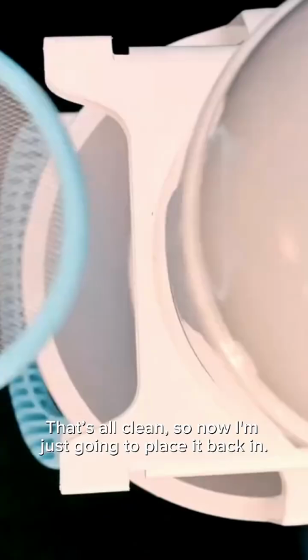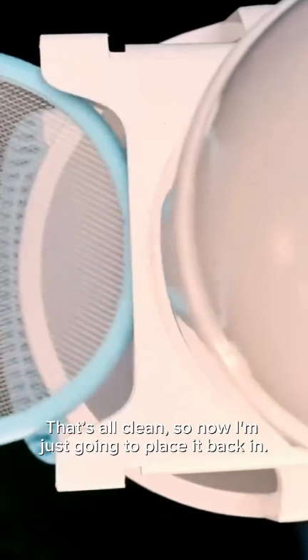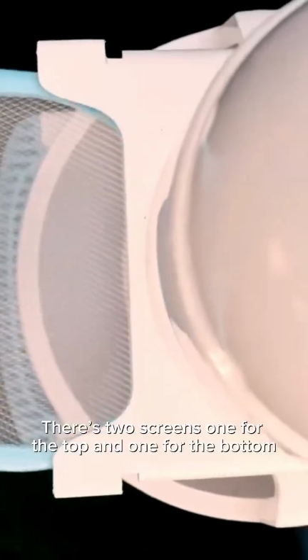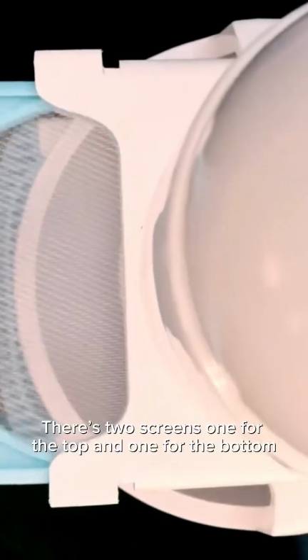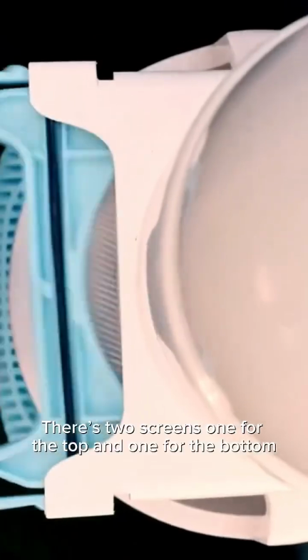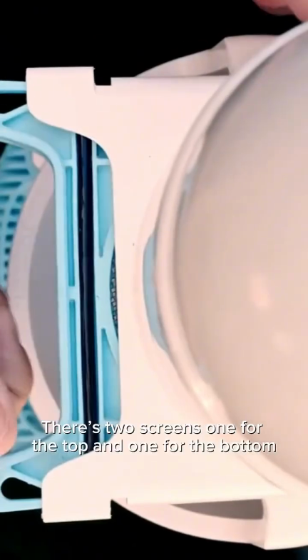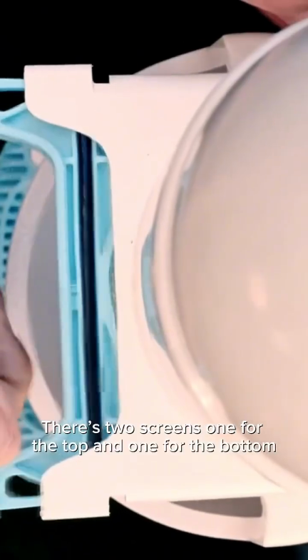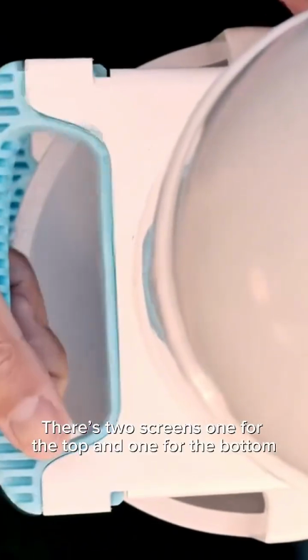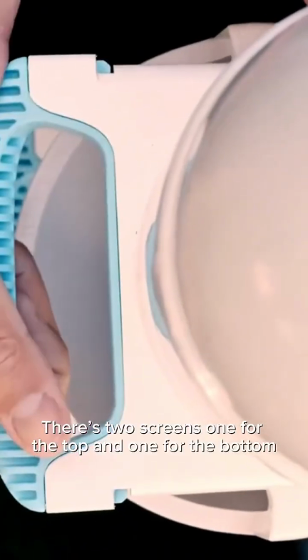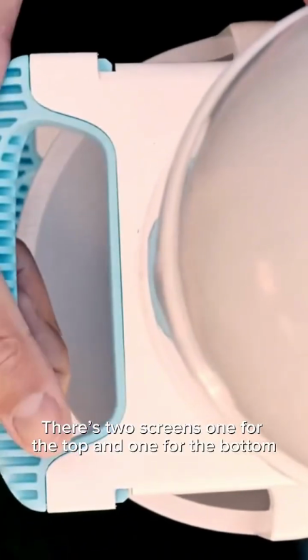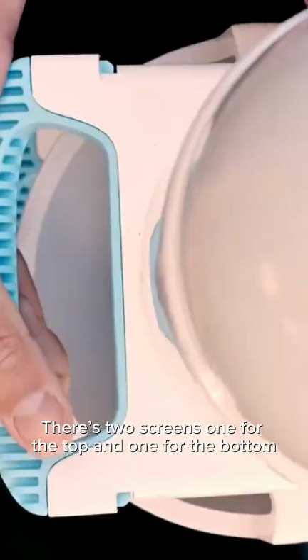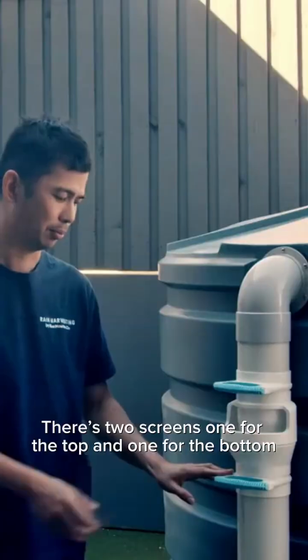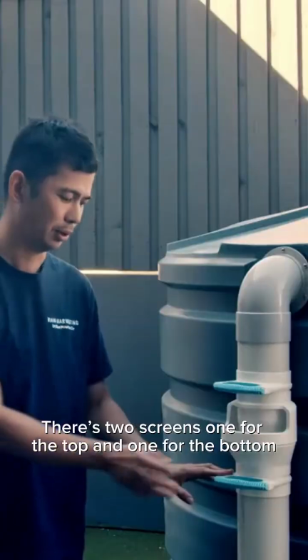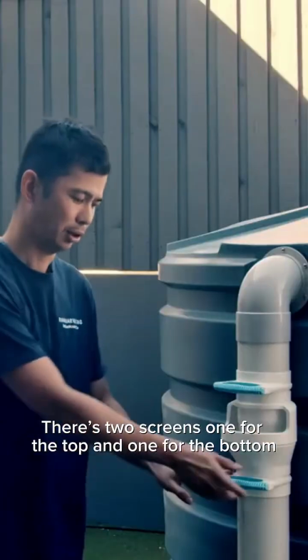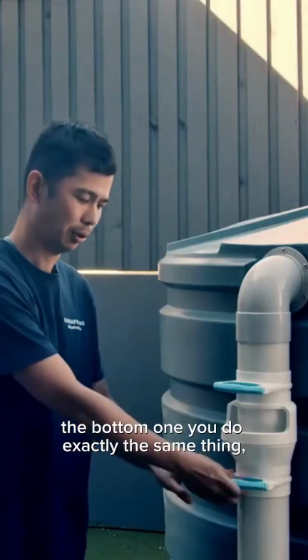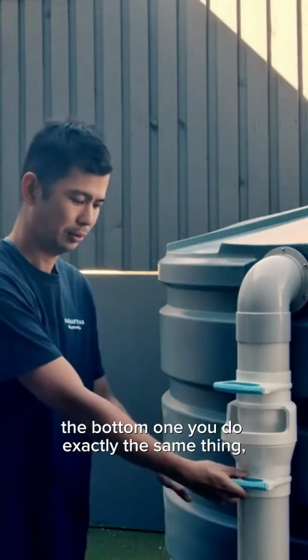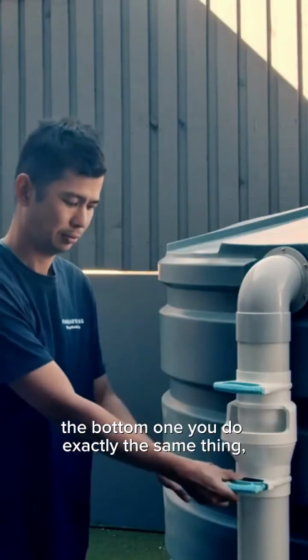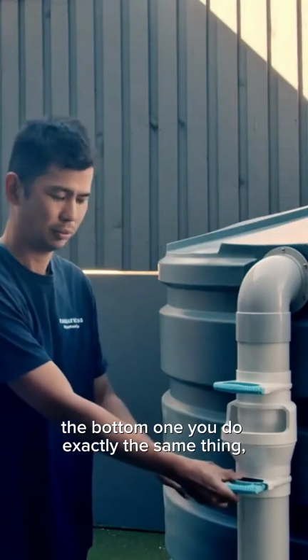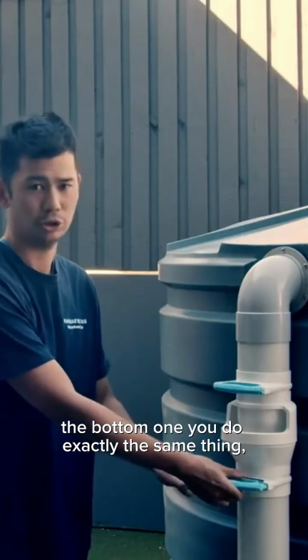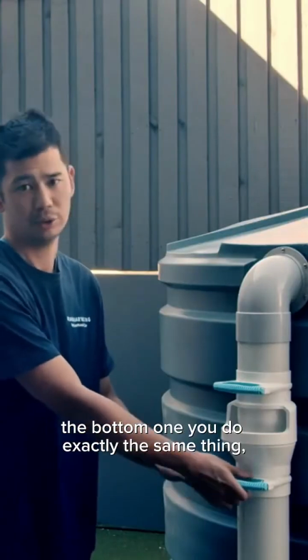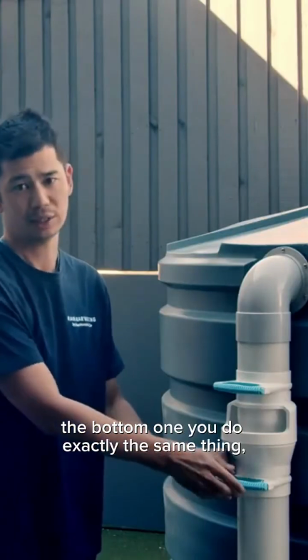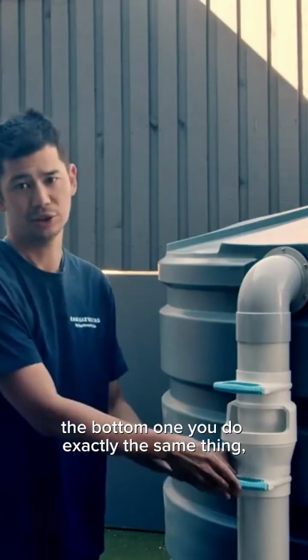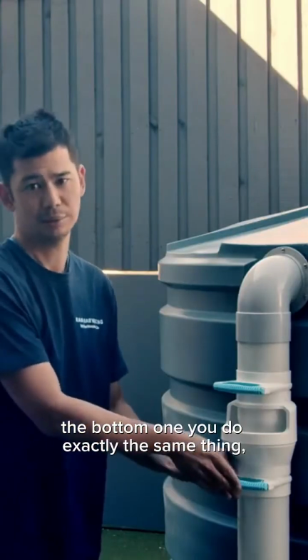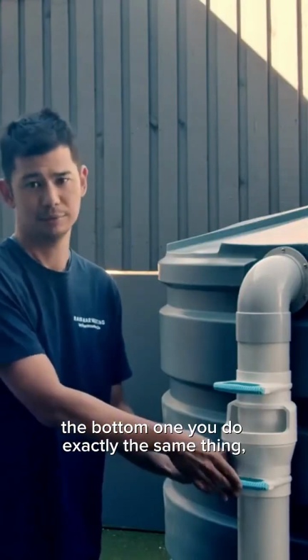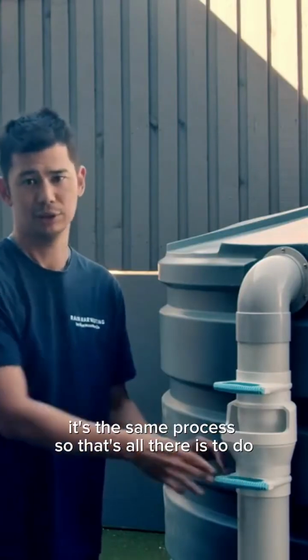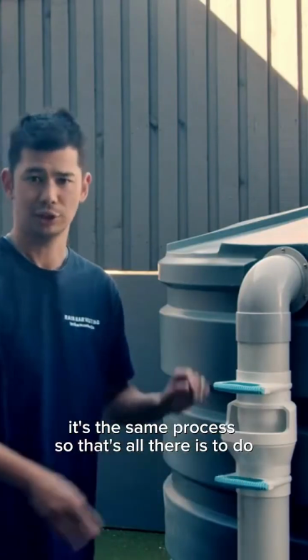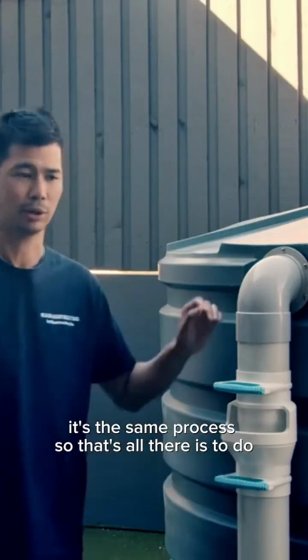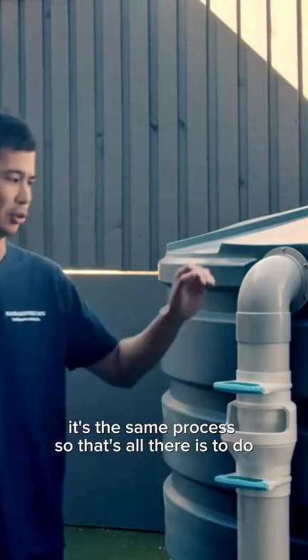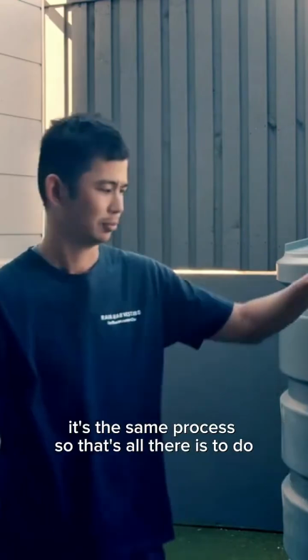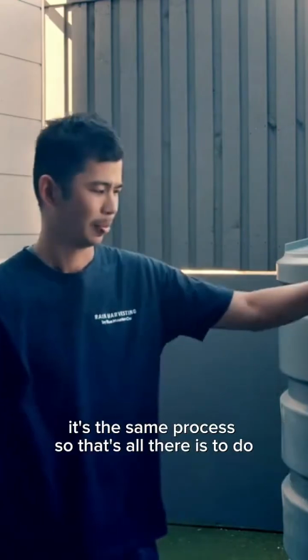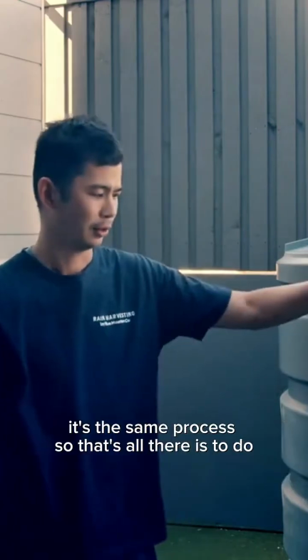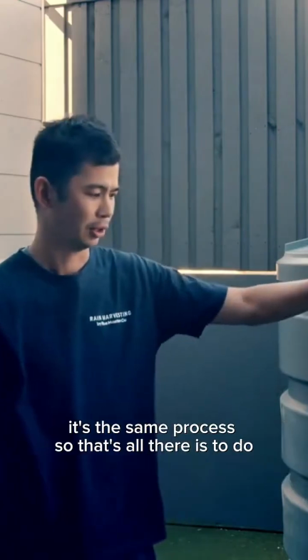That's all clean, so now I'm just going to place it back in. There are two screens — one for the top and one for the bottom. The bottom one, you do exactly the same thing; it's the same process.